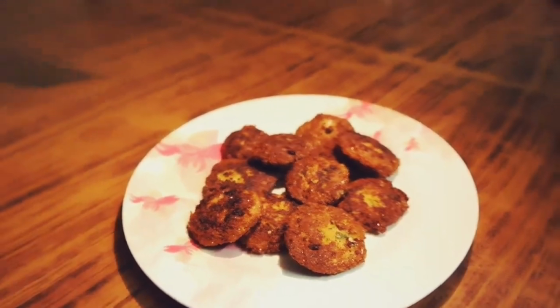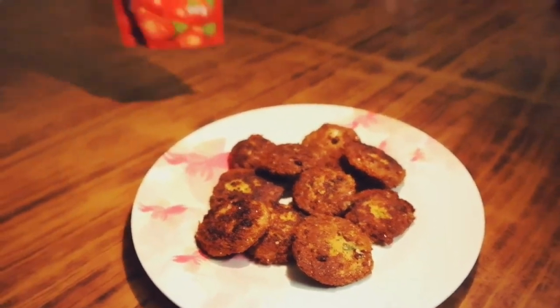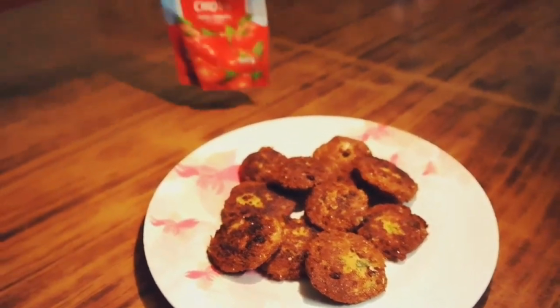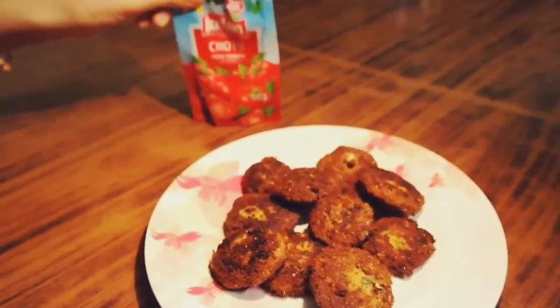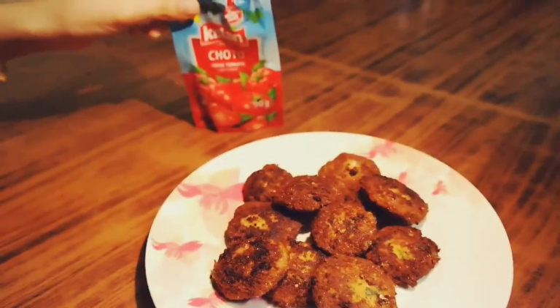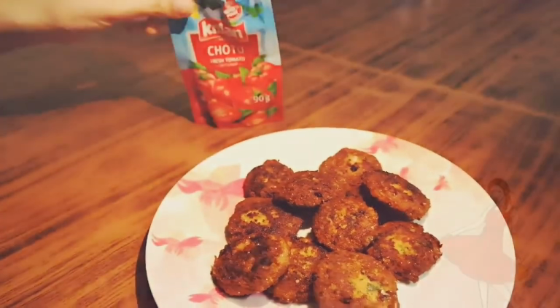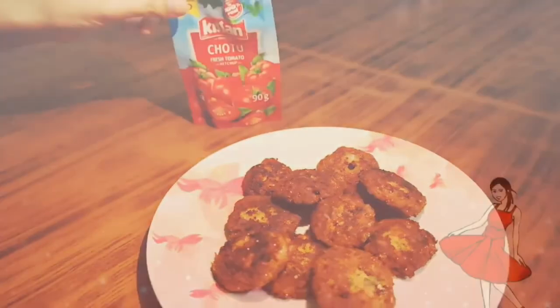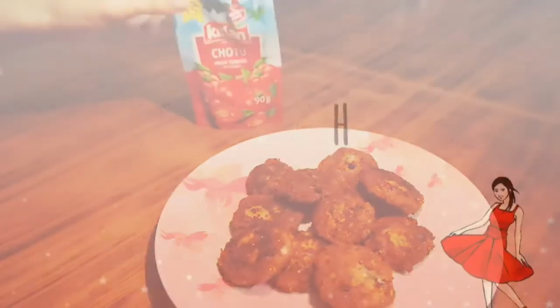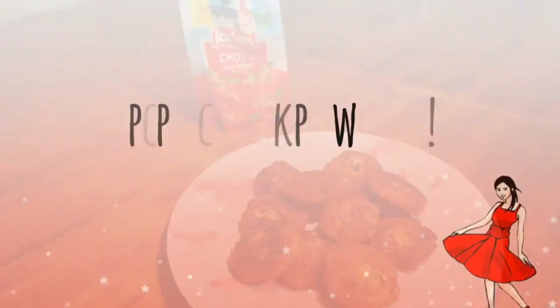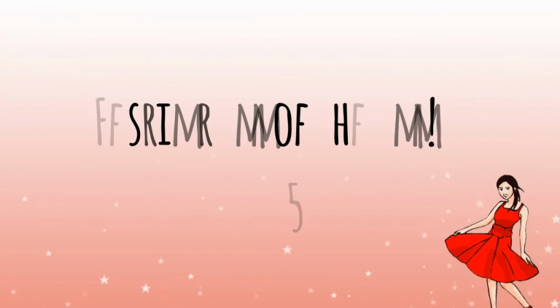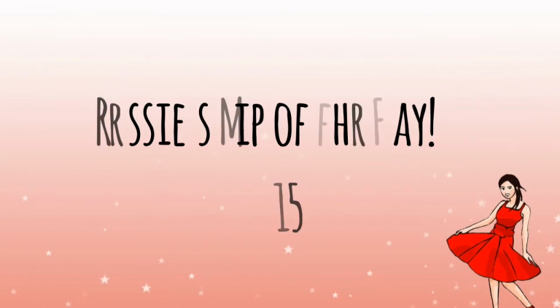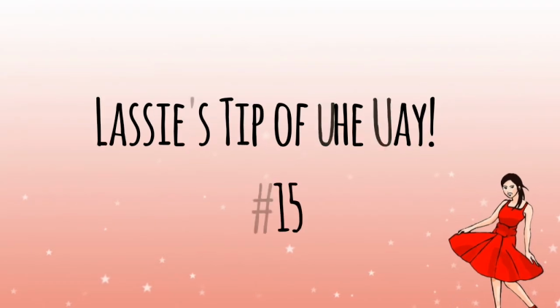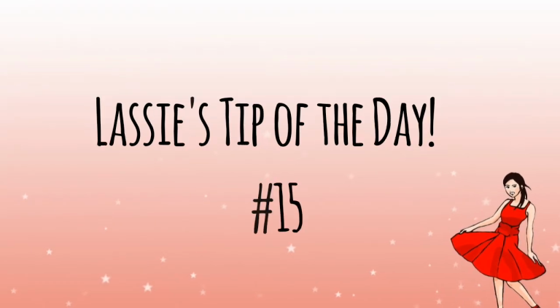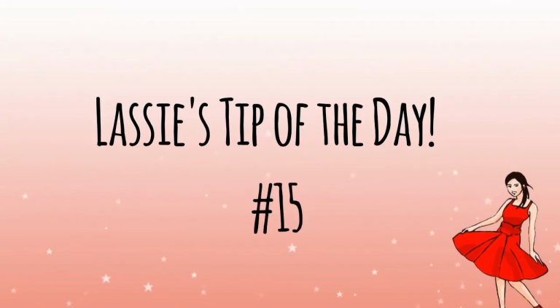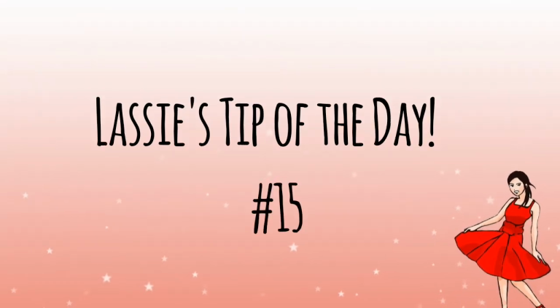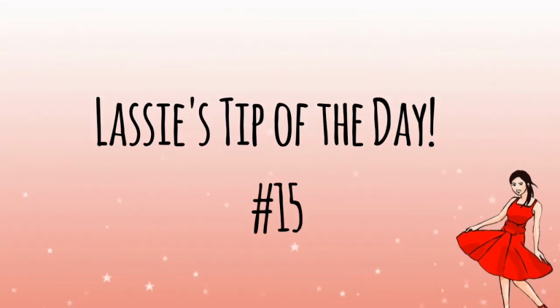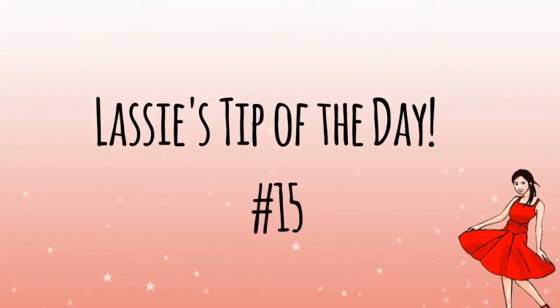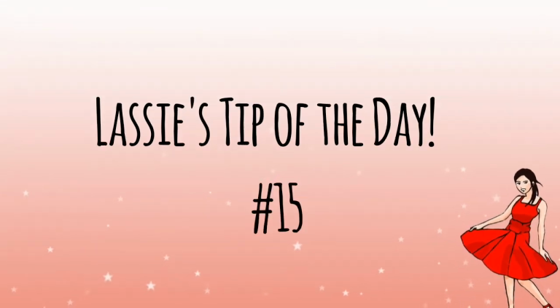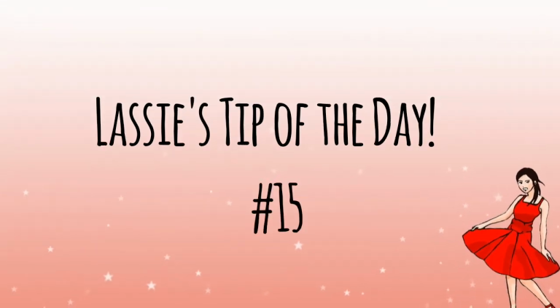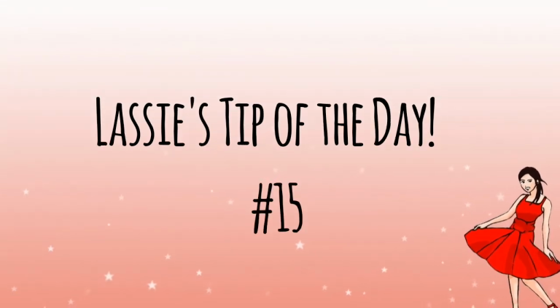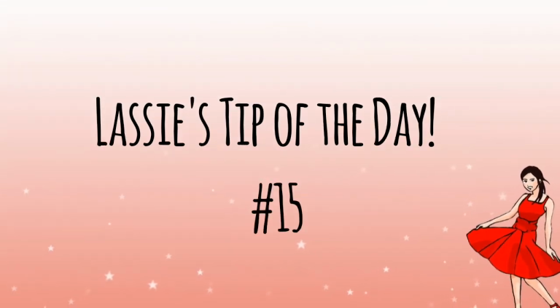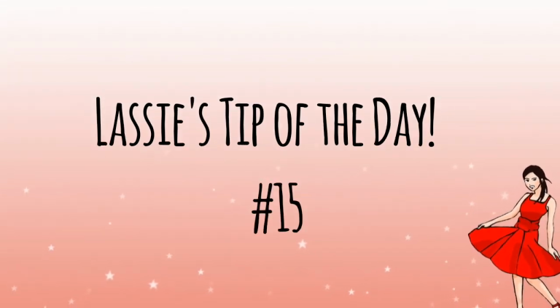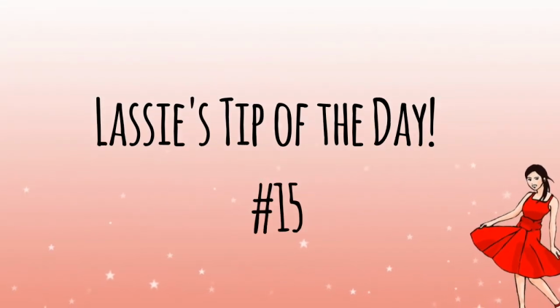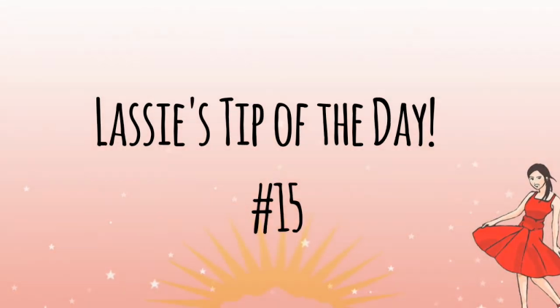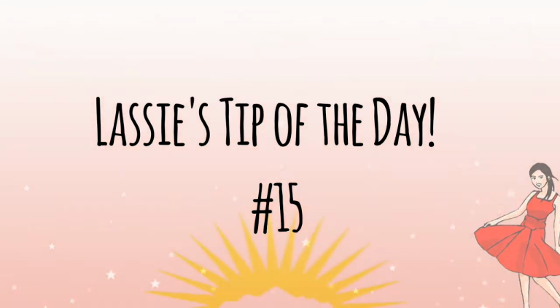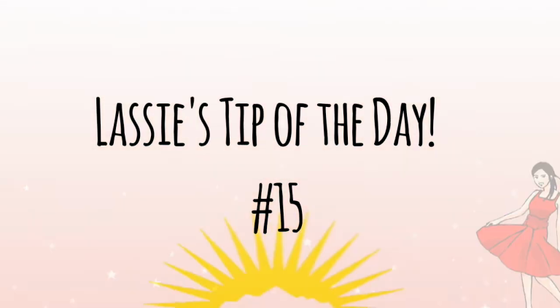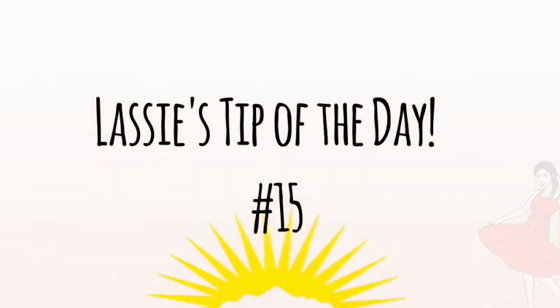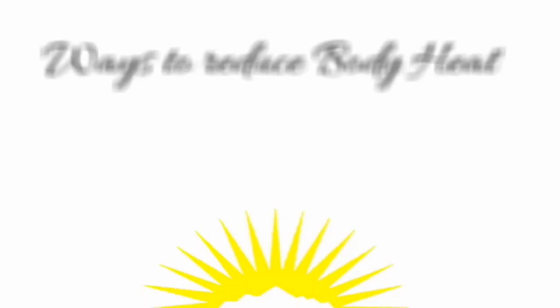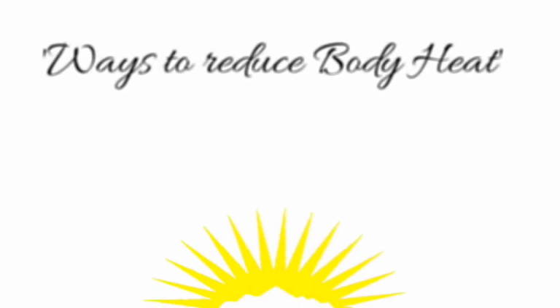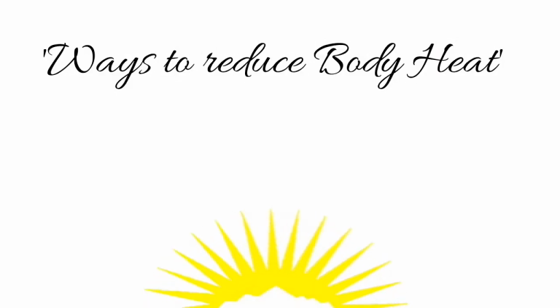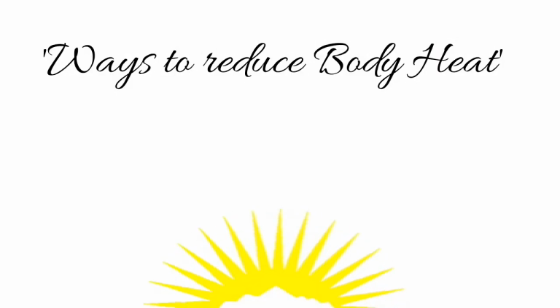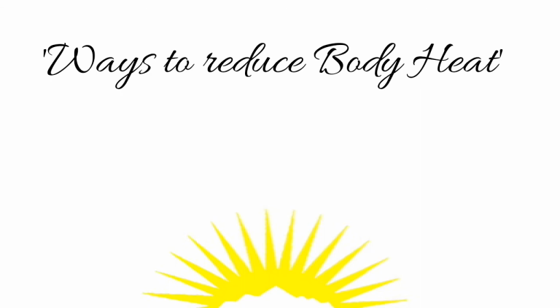Enjoy your cutlet! With a little enjoyment, let's move on to a tip to reduce body heat.